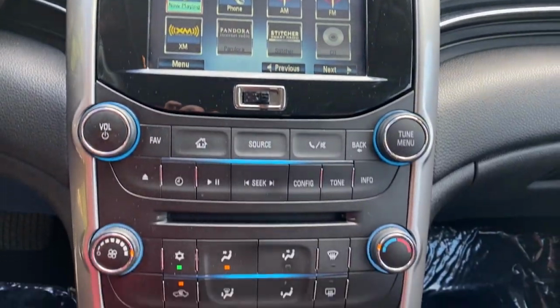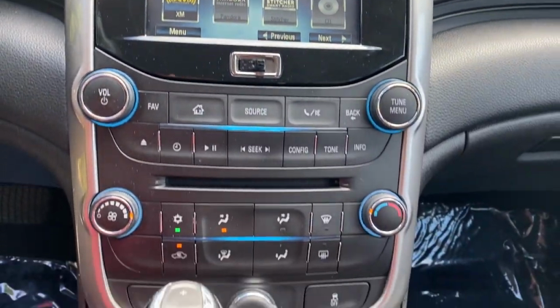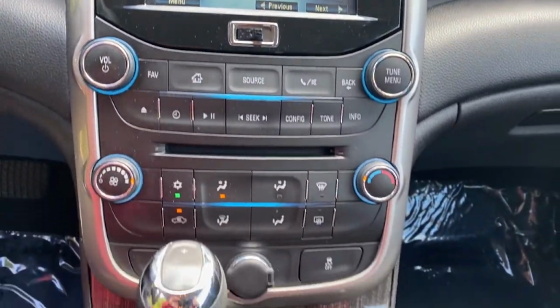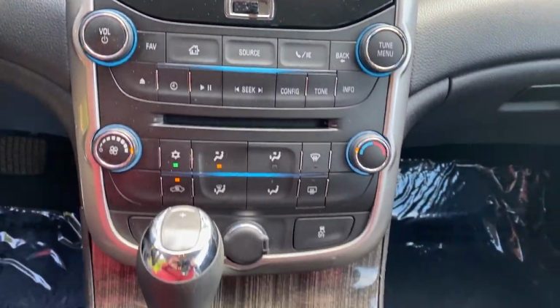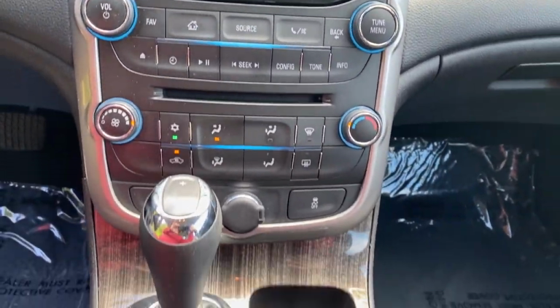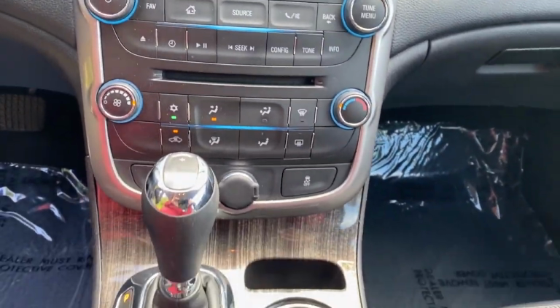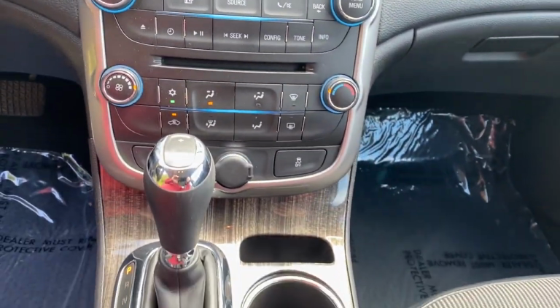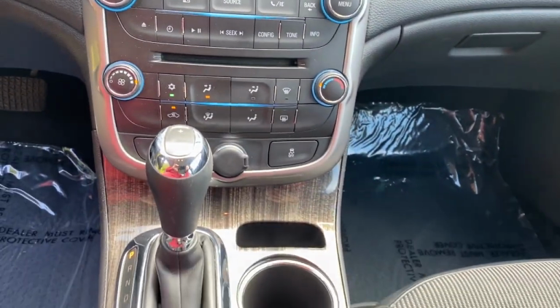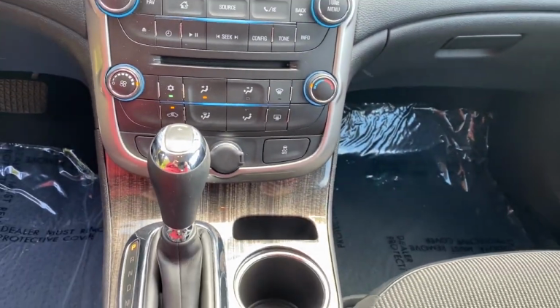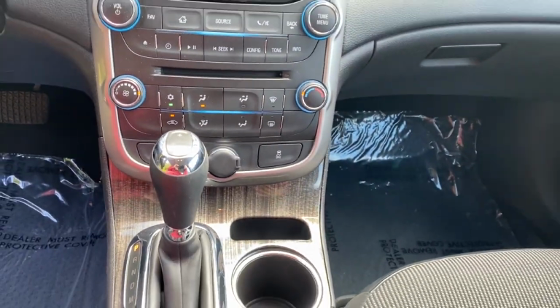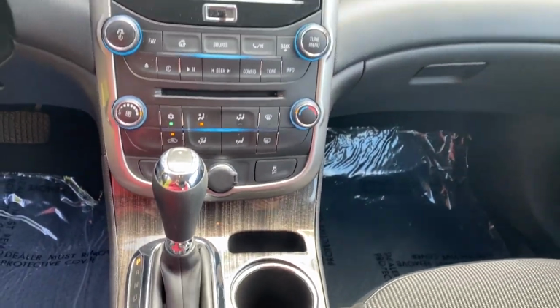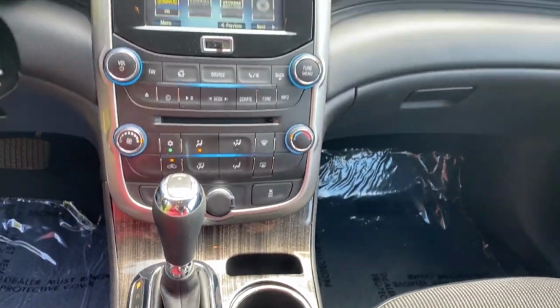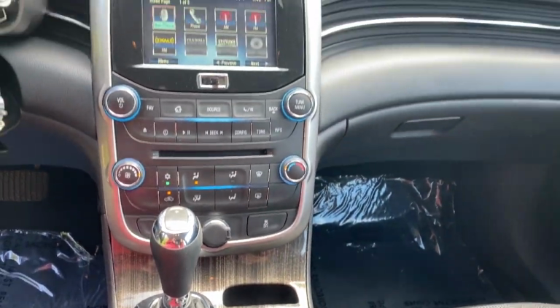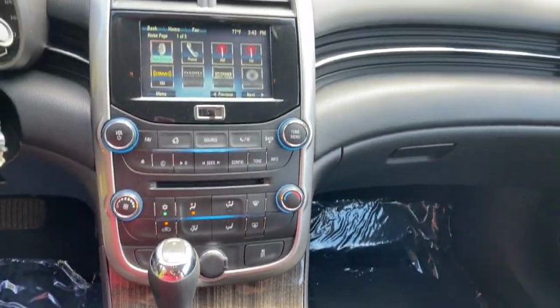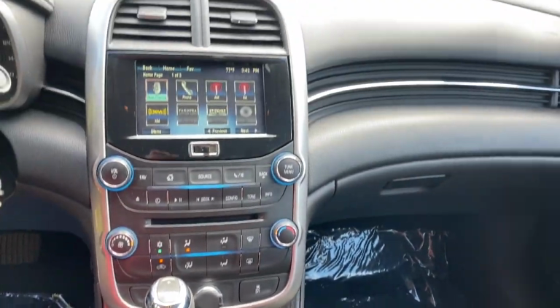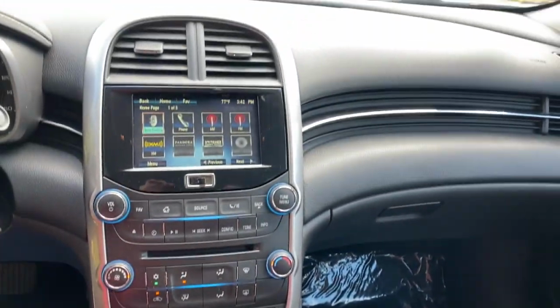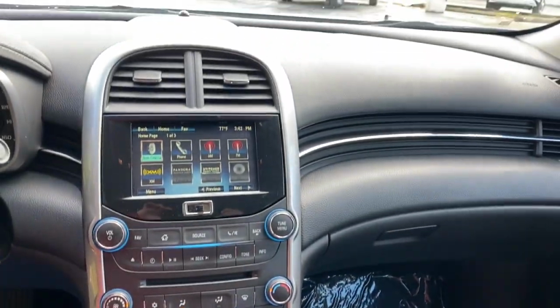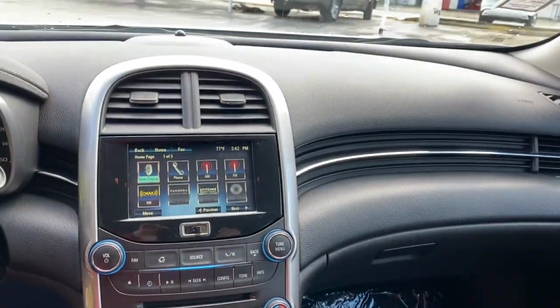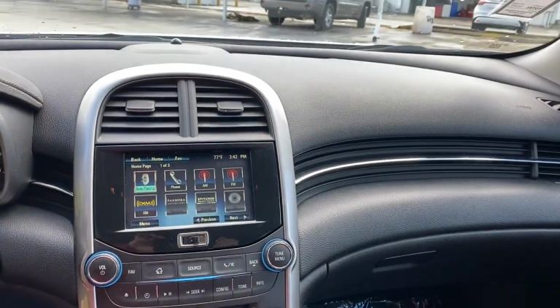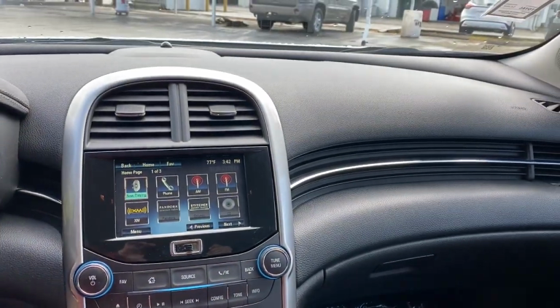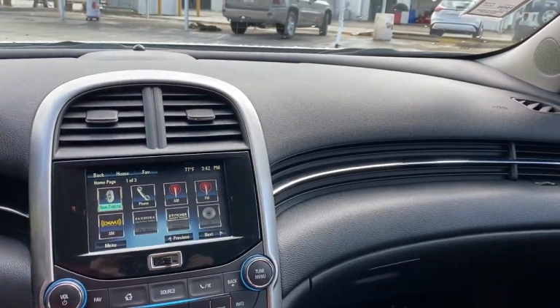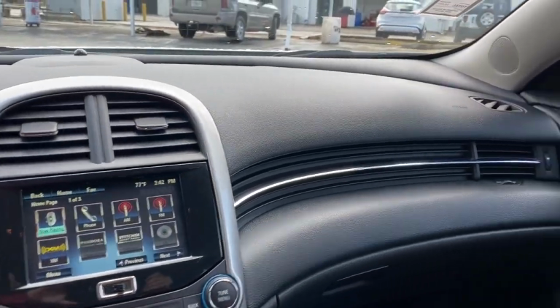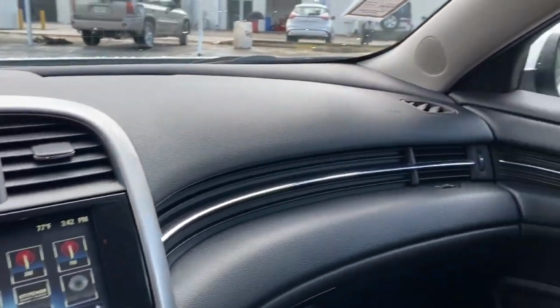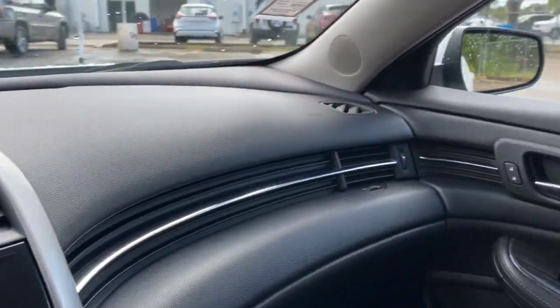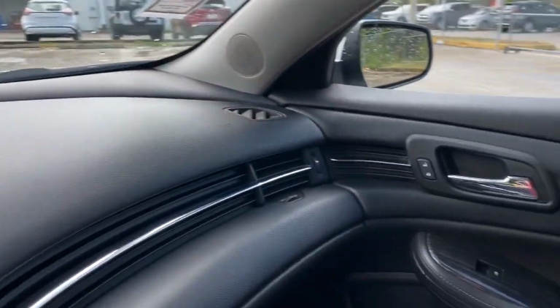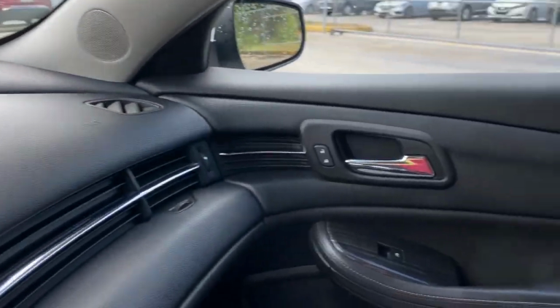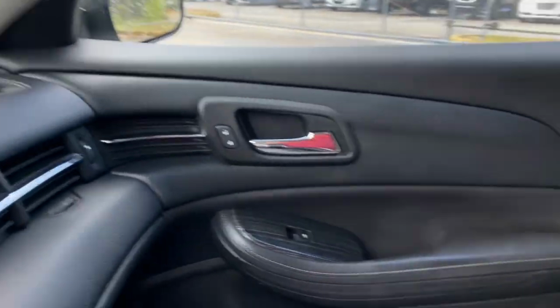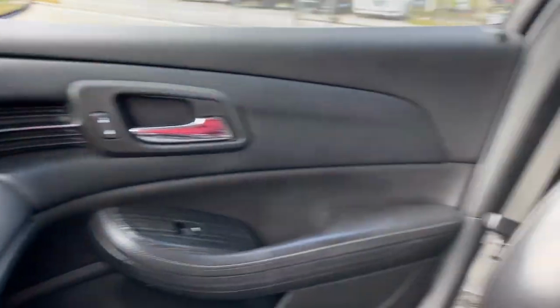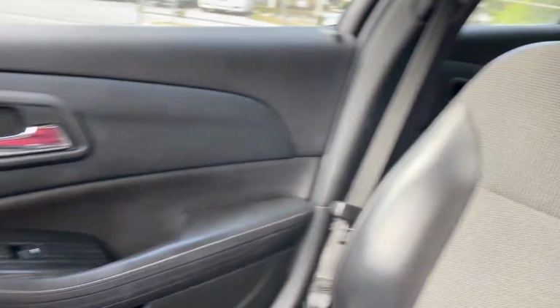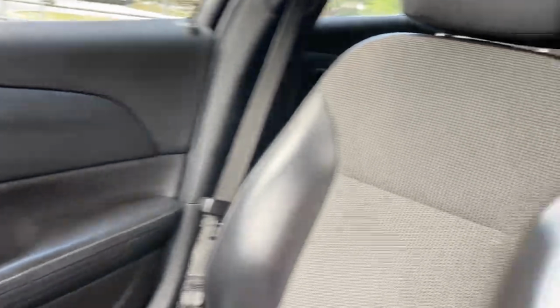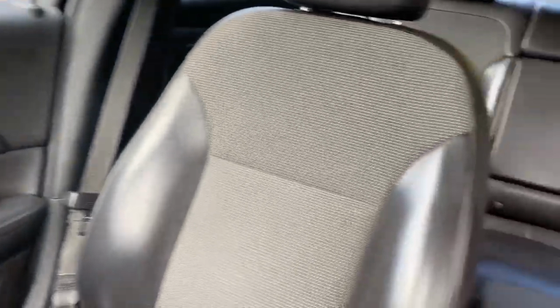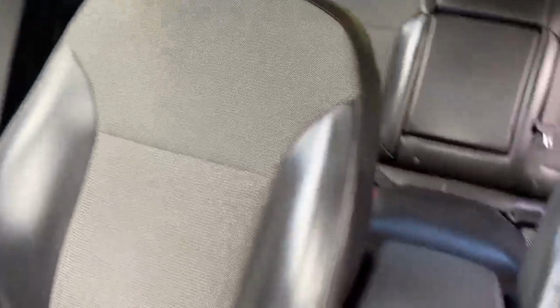Sporty and refined meets safe and comfortable in the Malibu. Come in for a test drive.